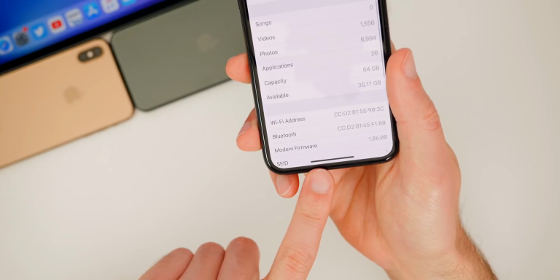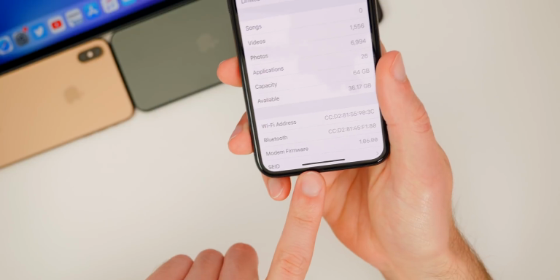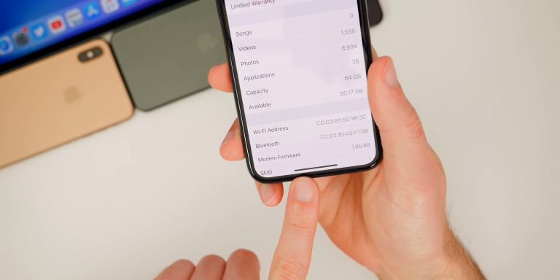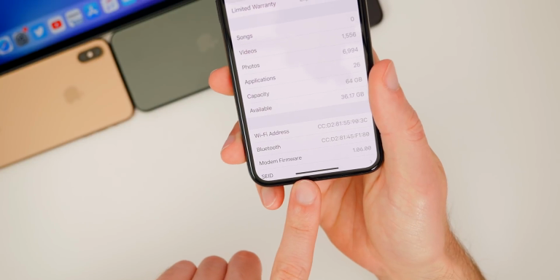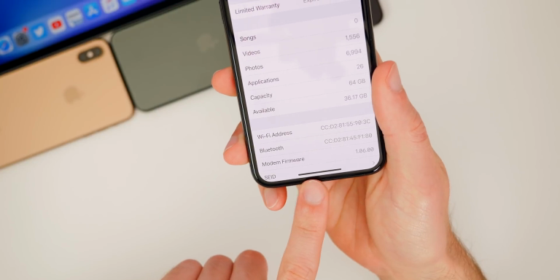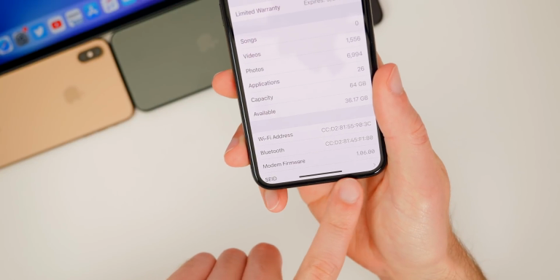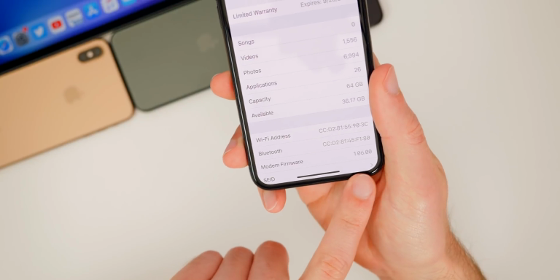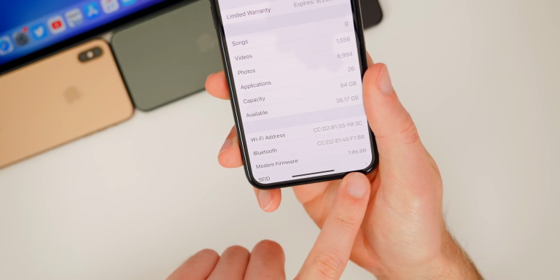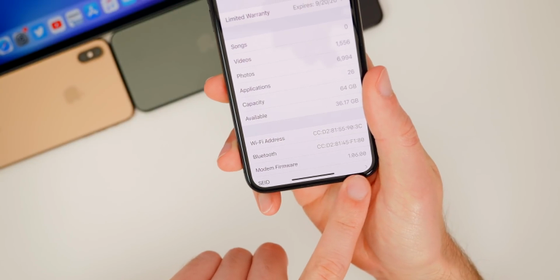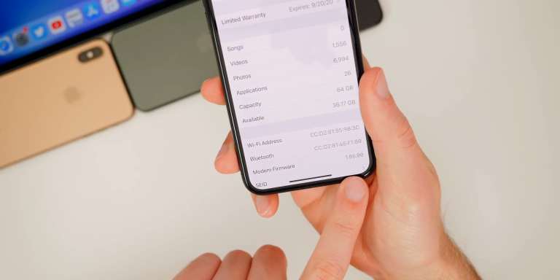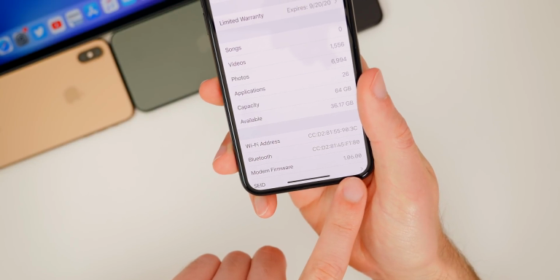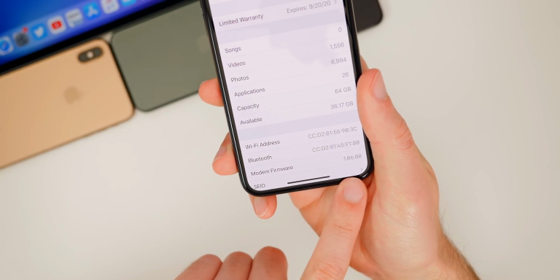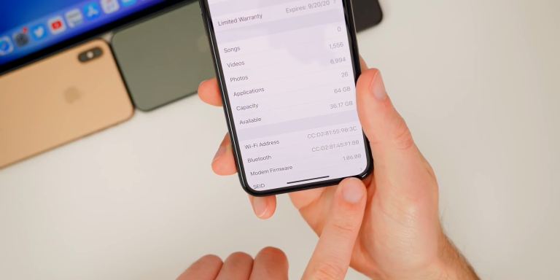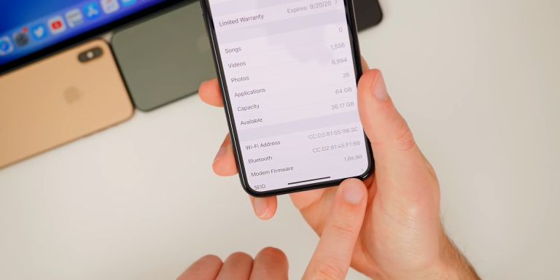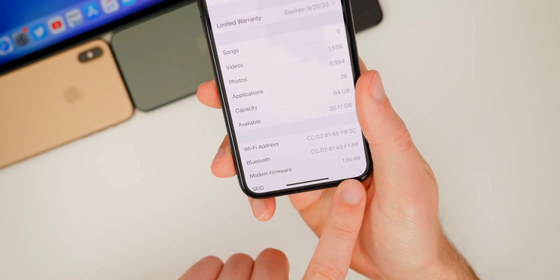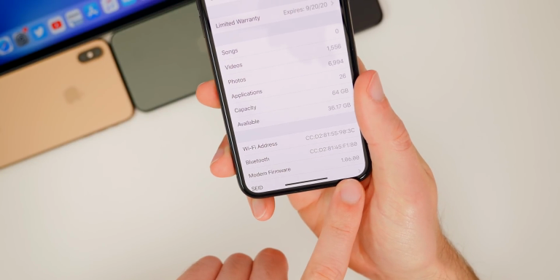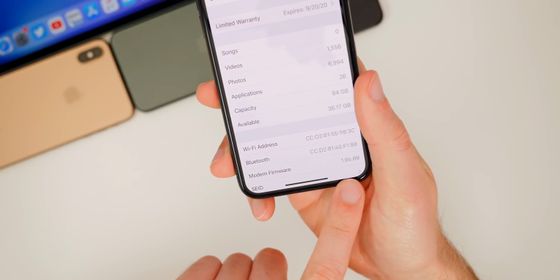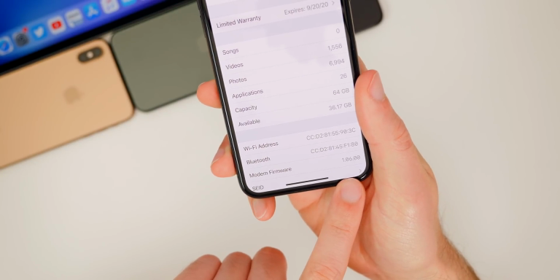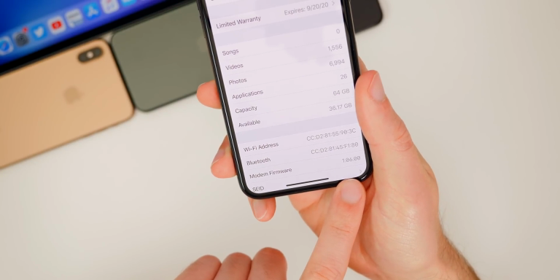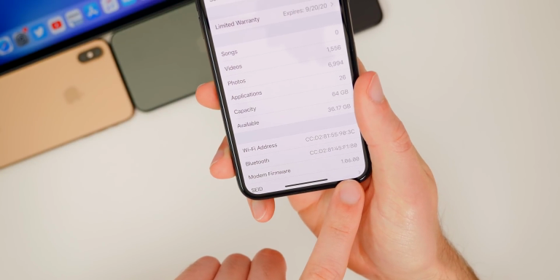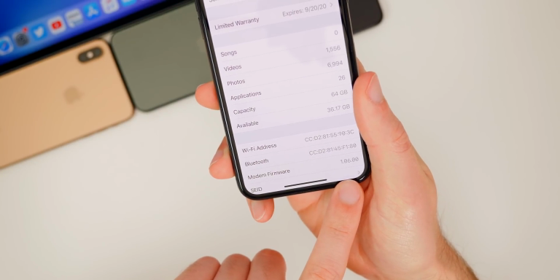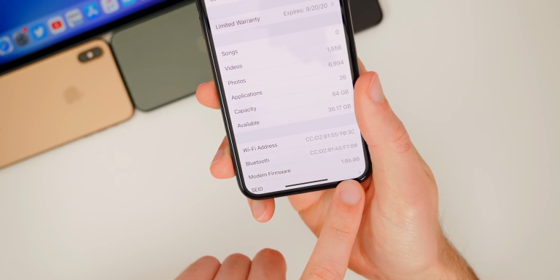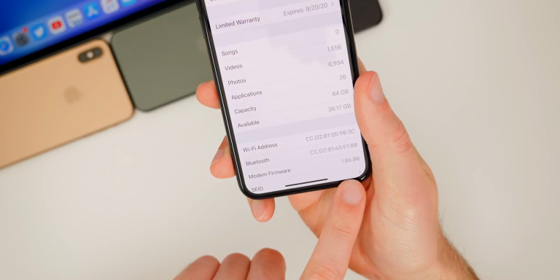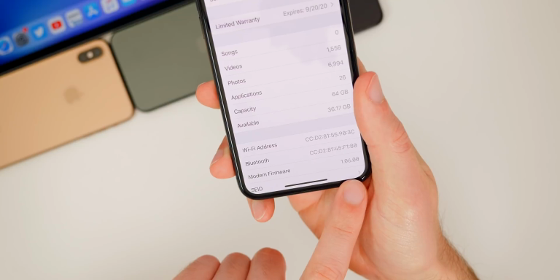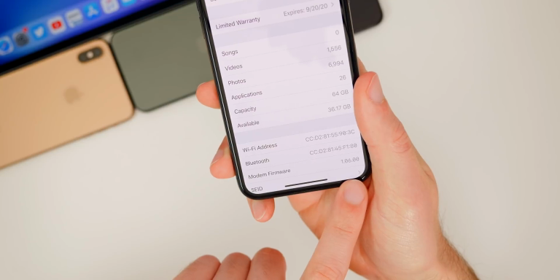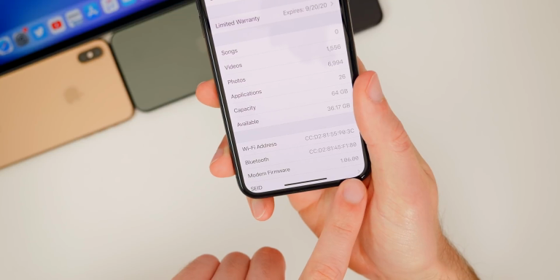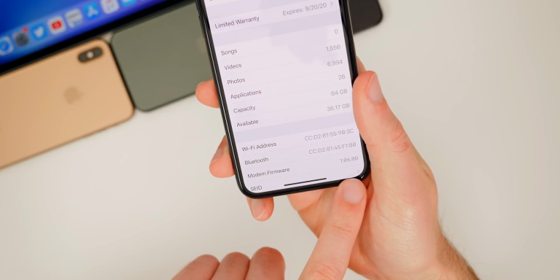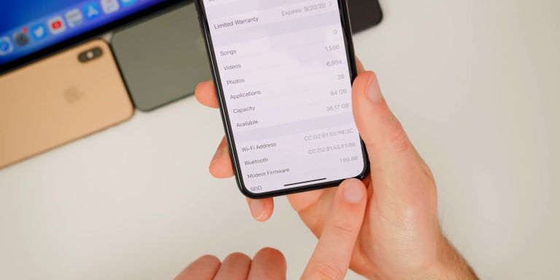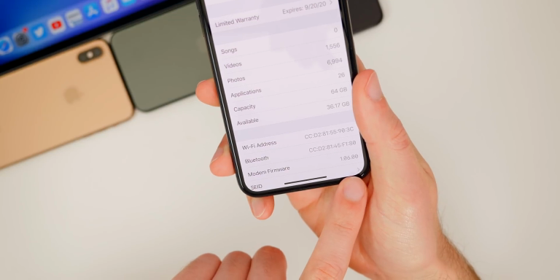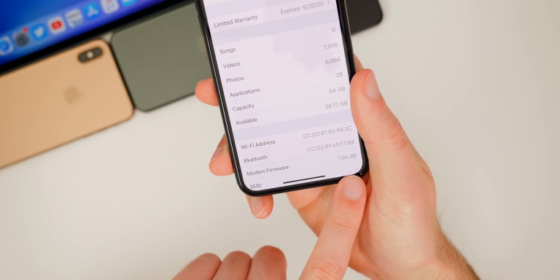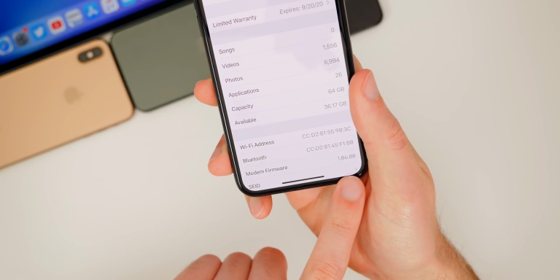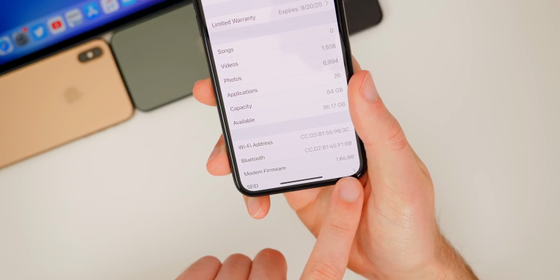Taking a look at the modem firmware, that is unchanged in this update — it's still 1.06.00 for the iPhone 11 series.